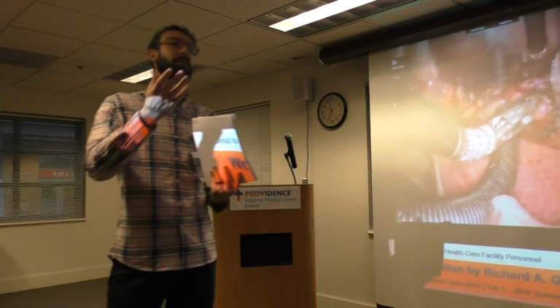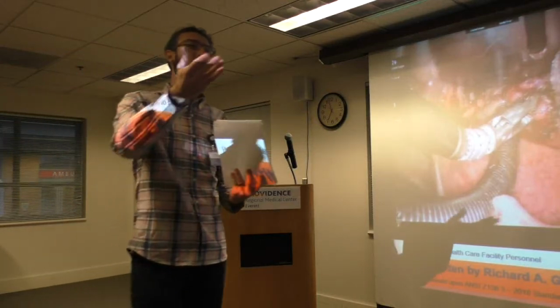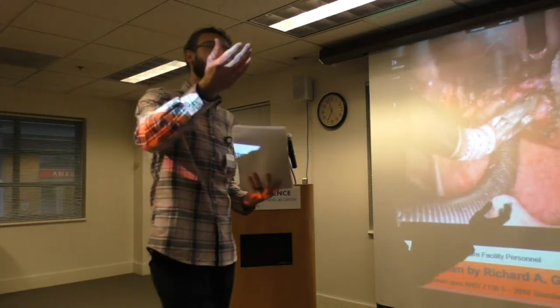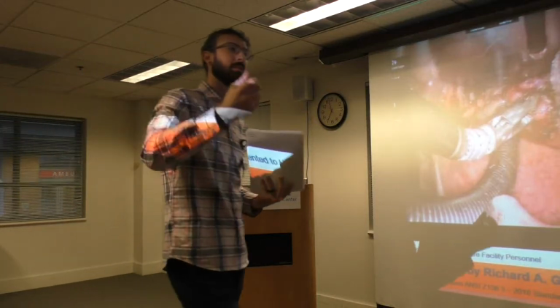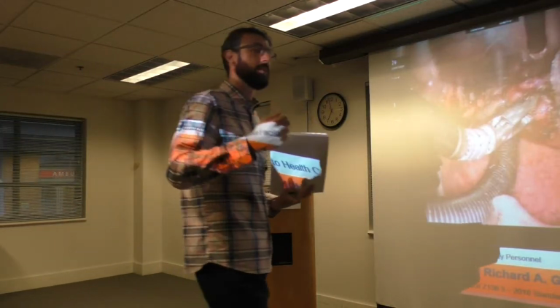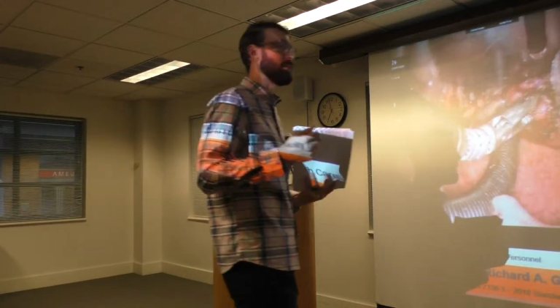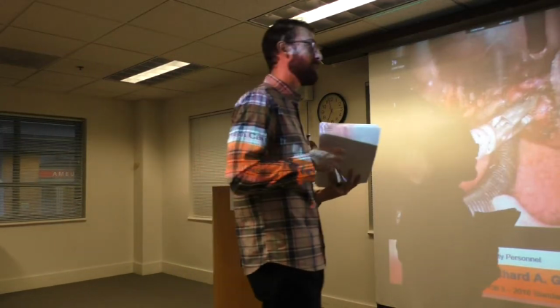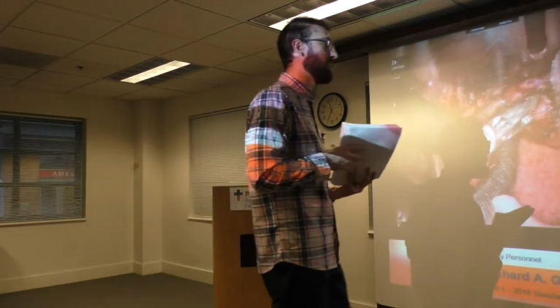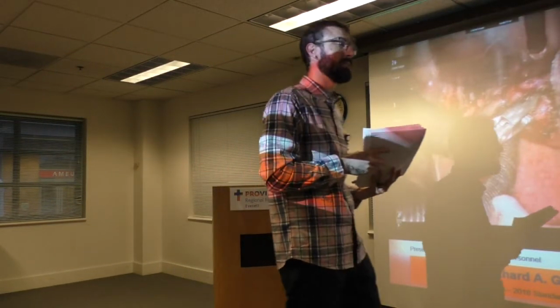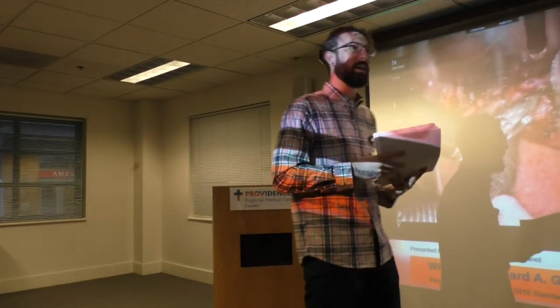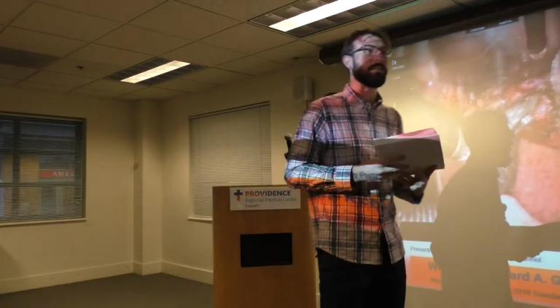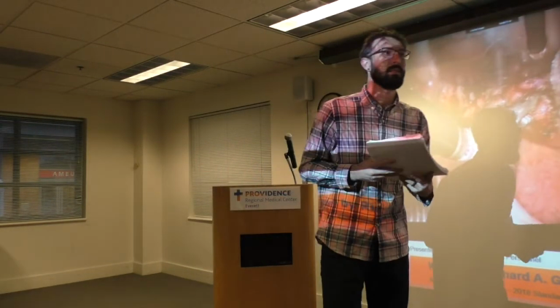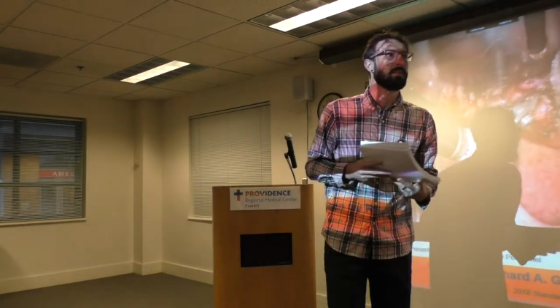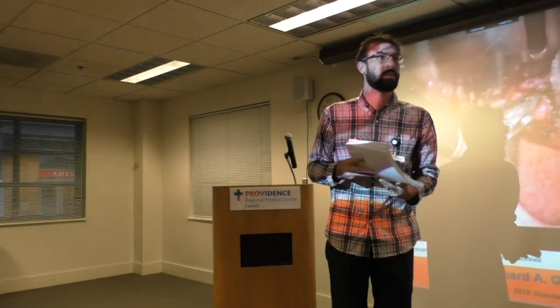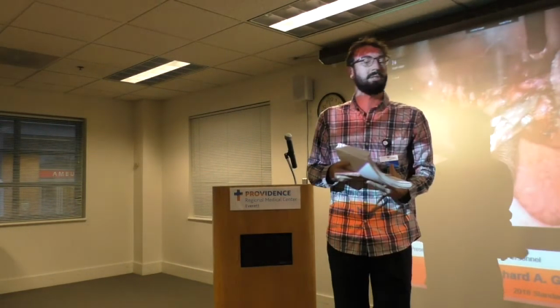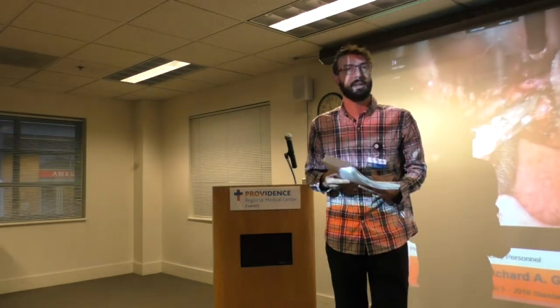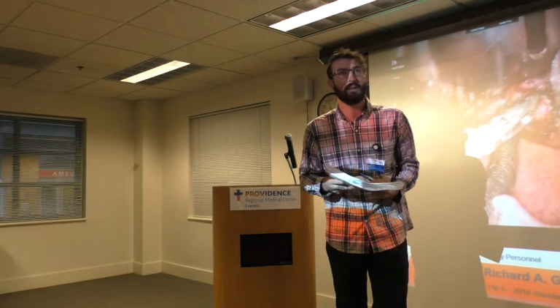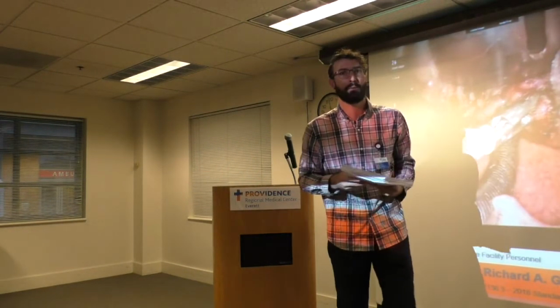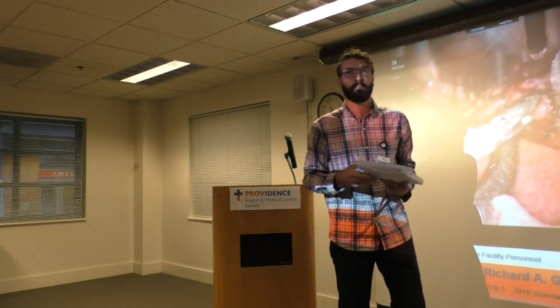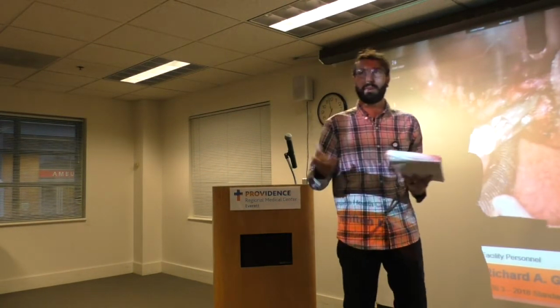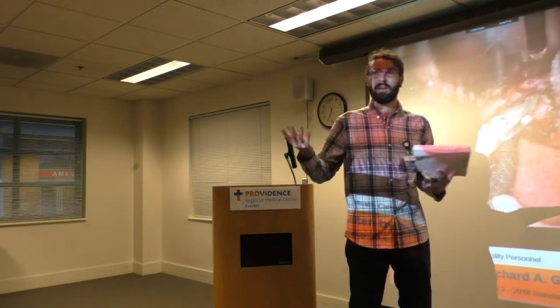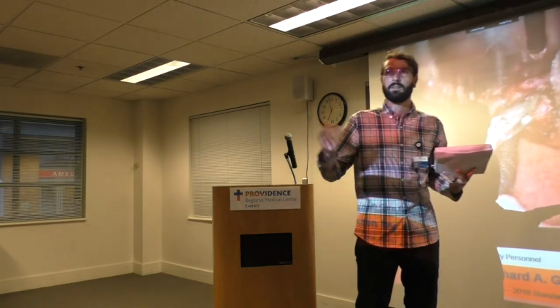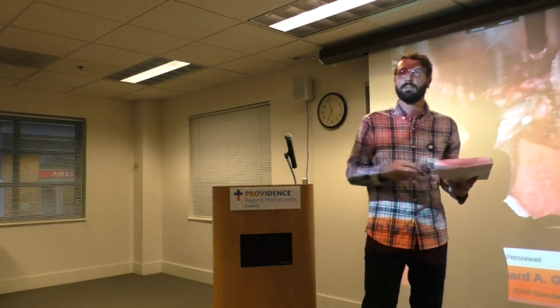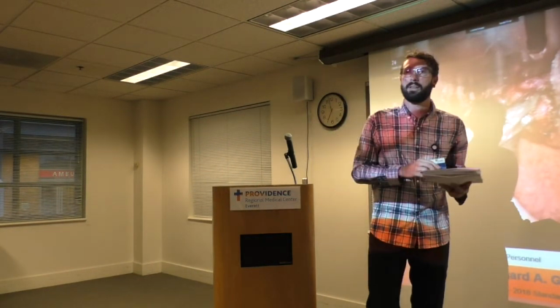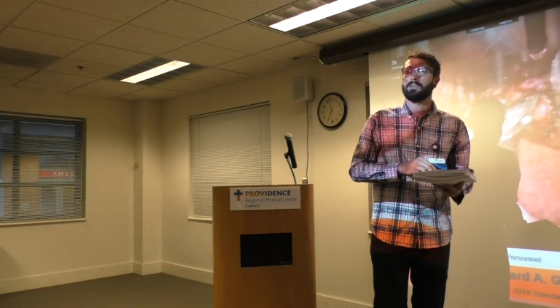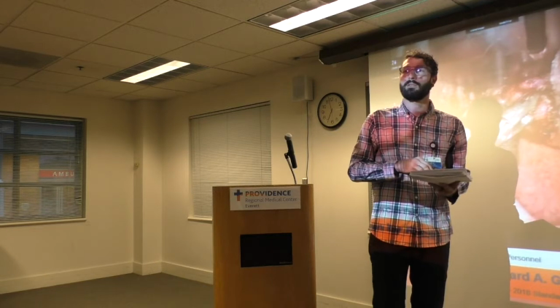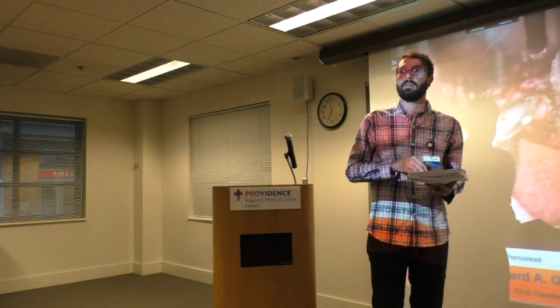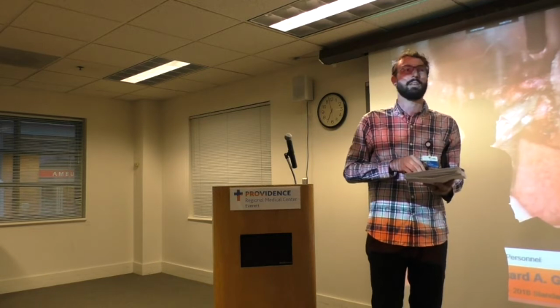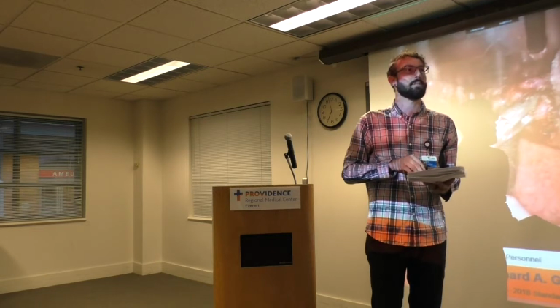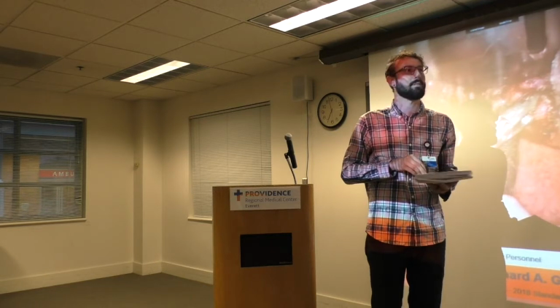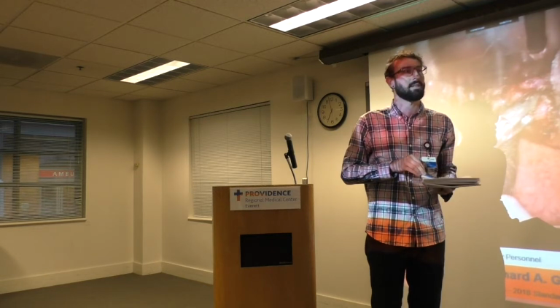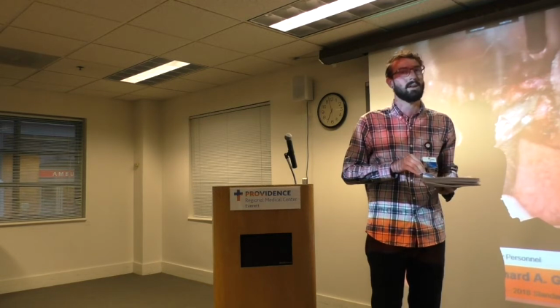Without further ado, here's Jason Johansson. He's with Agility, and he'll be providing our laser safety and service today.